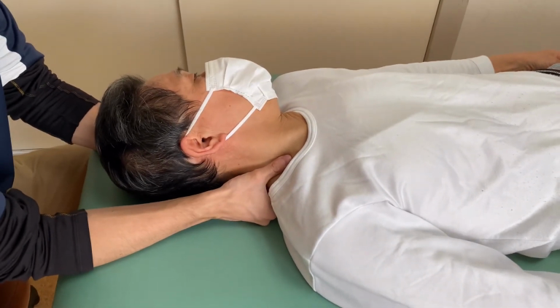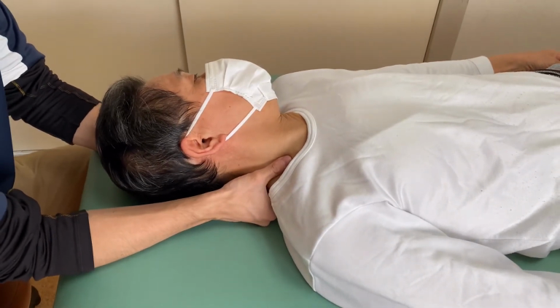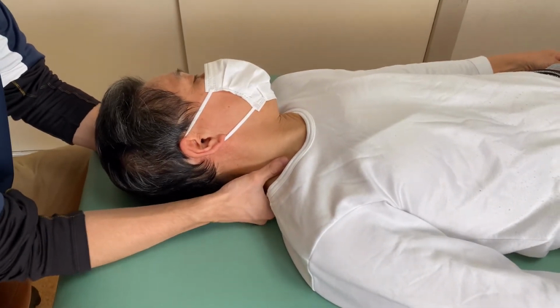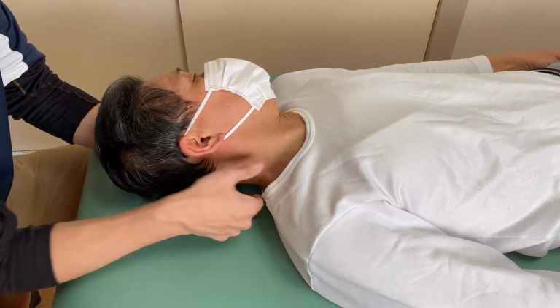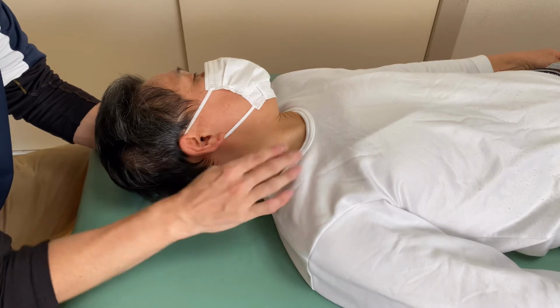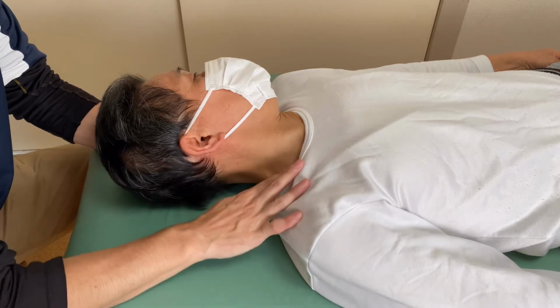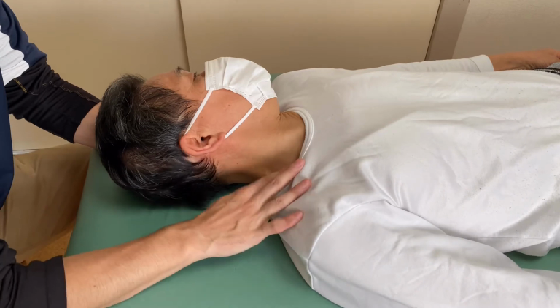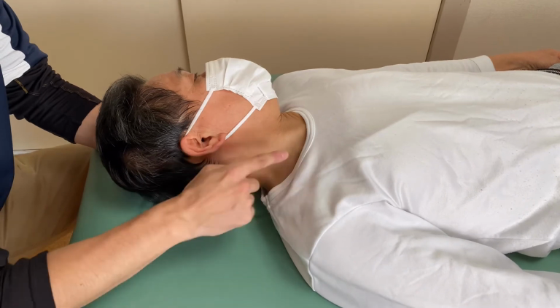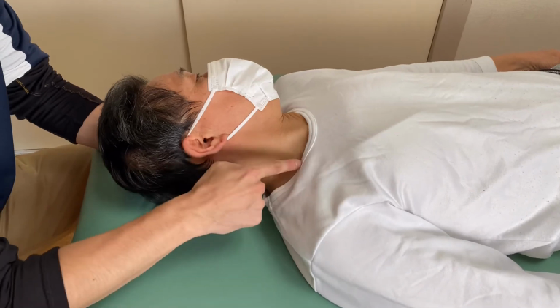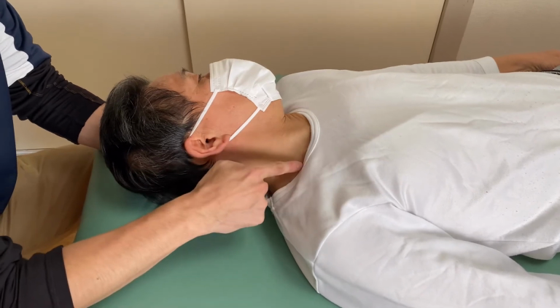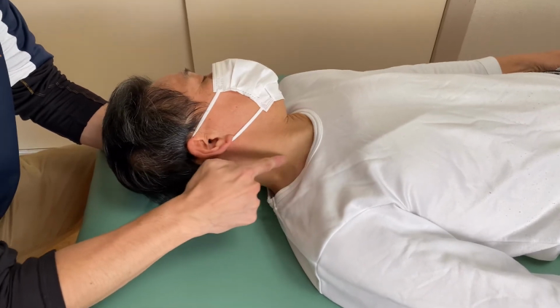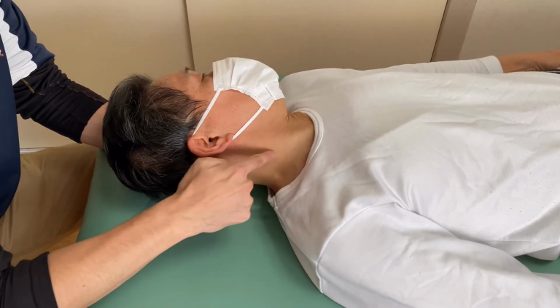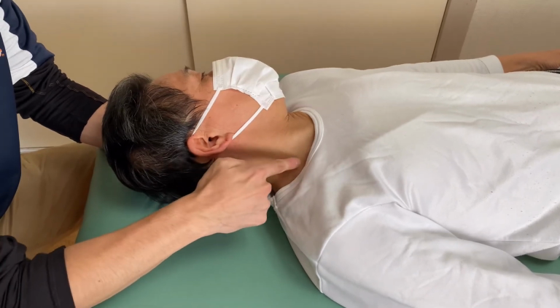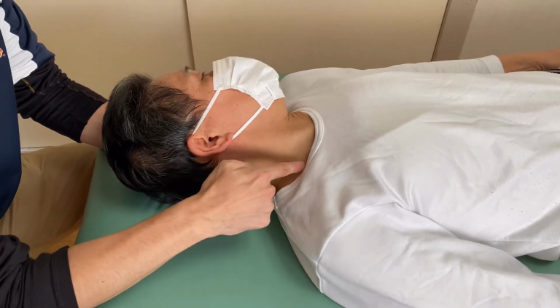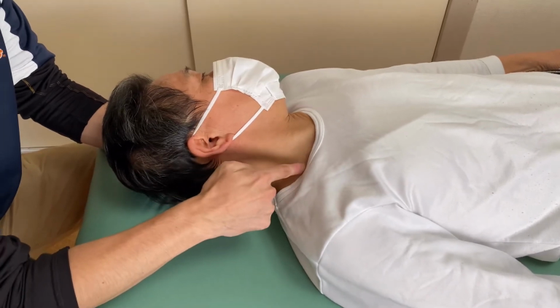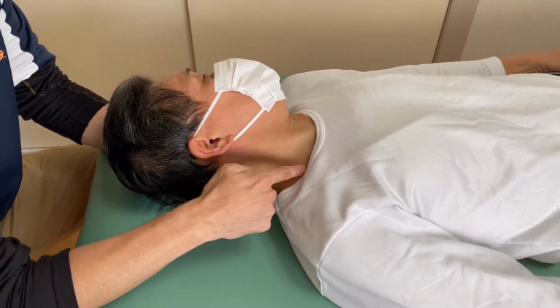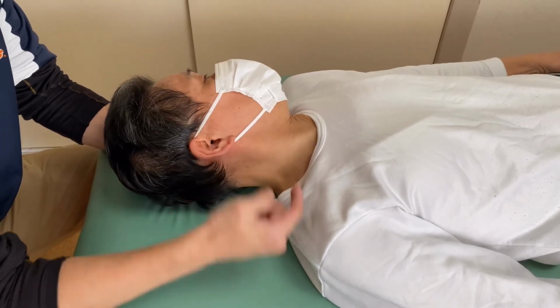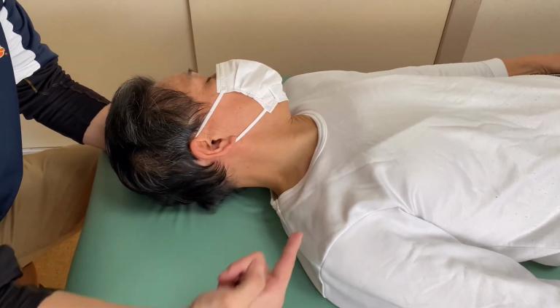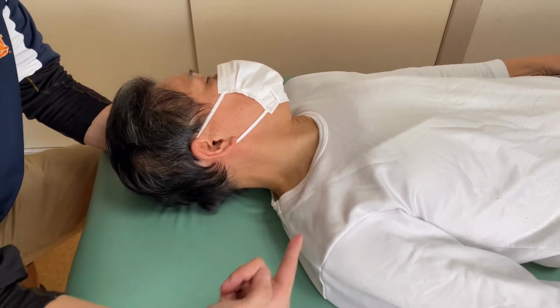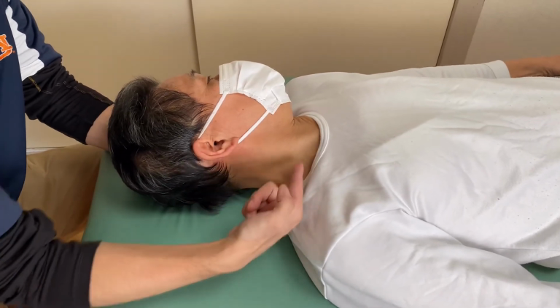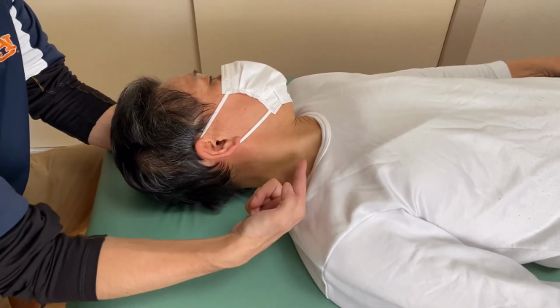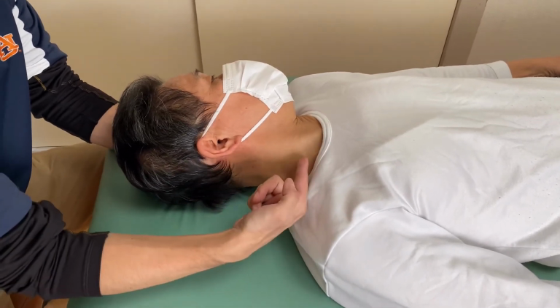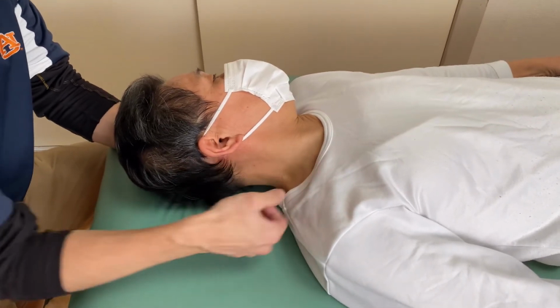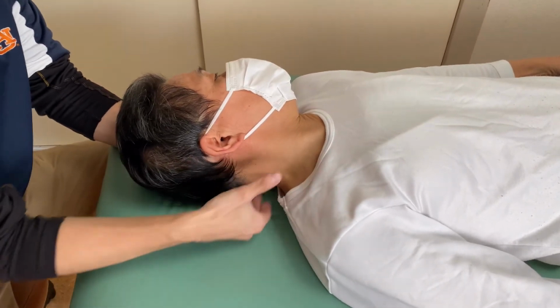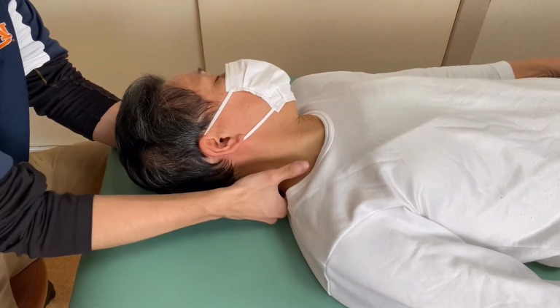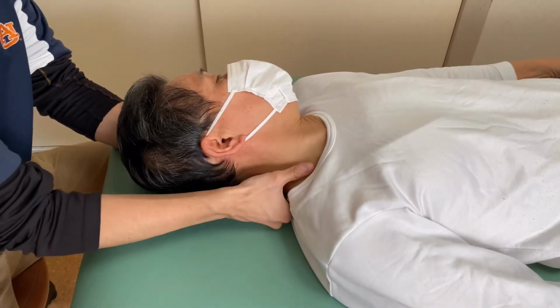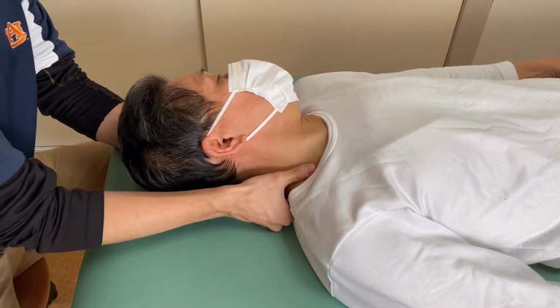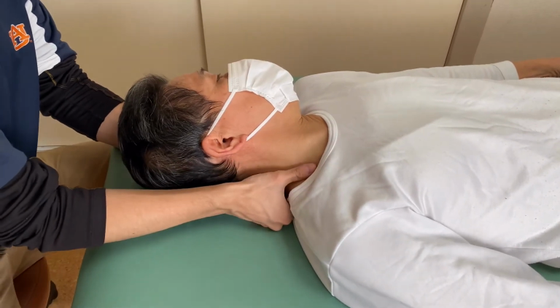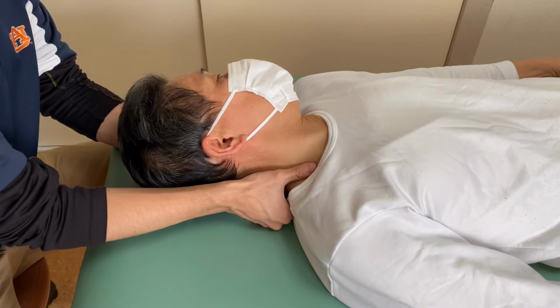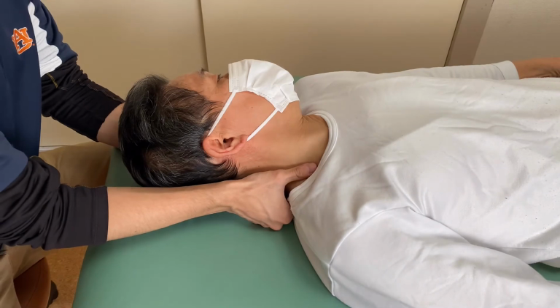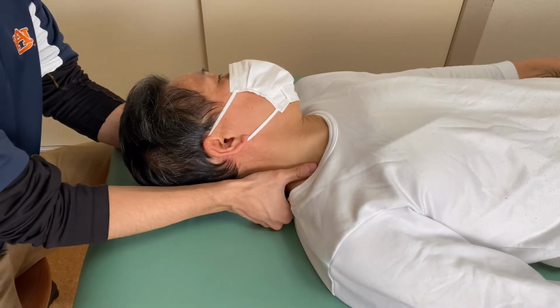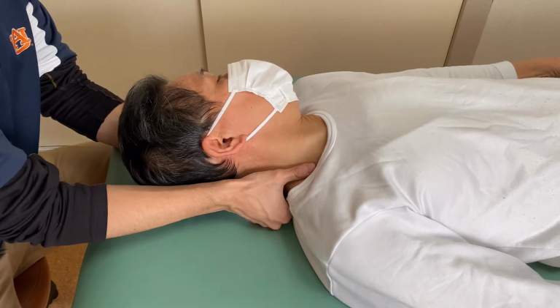So this is the first part: external jugular vein, and deep to this vein — brachial plexus.